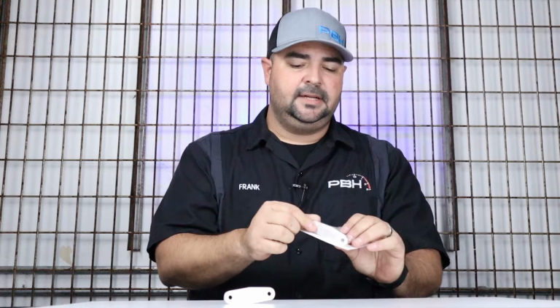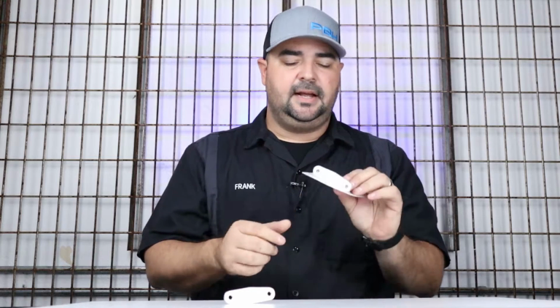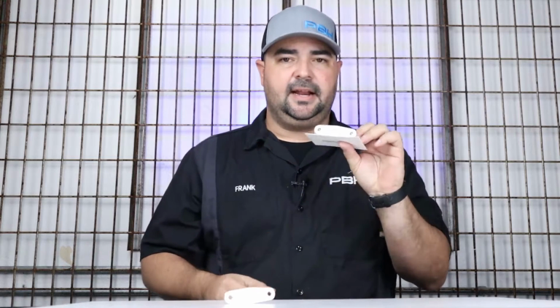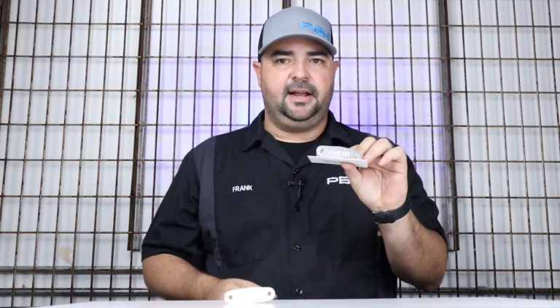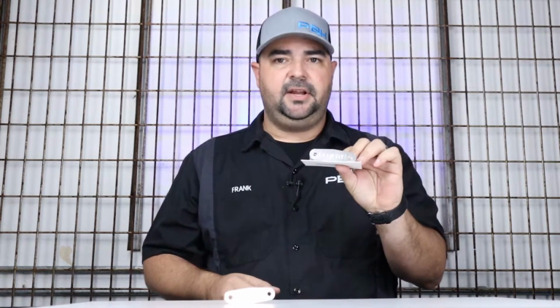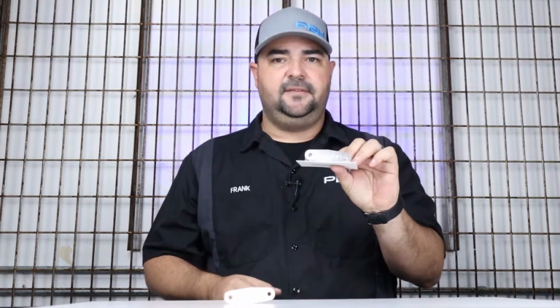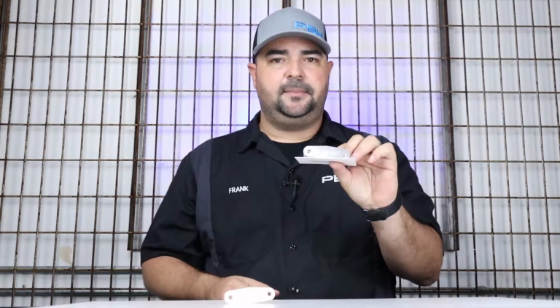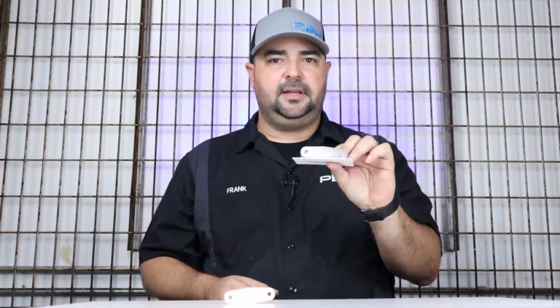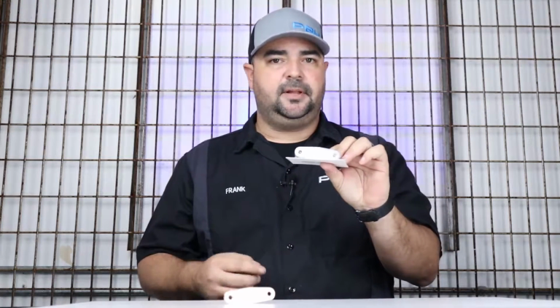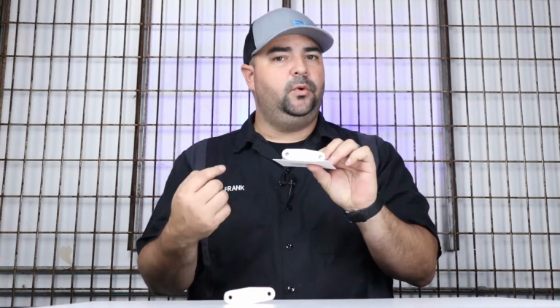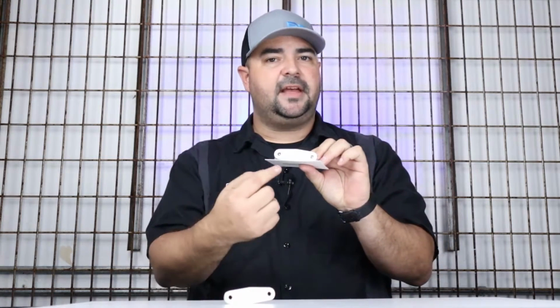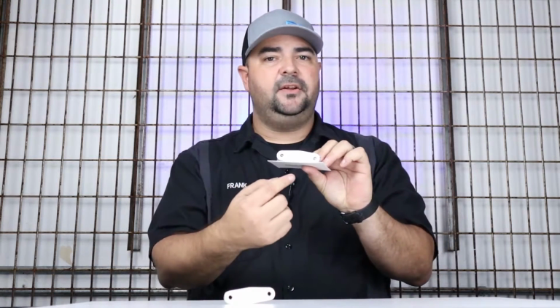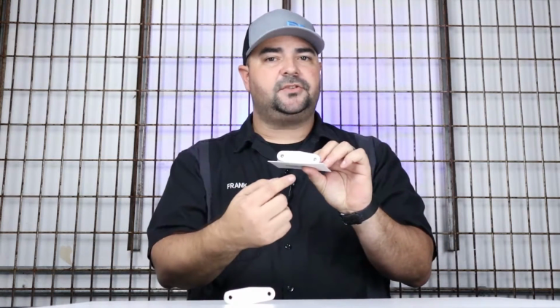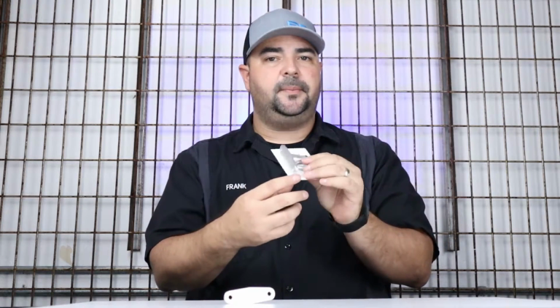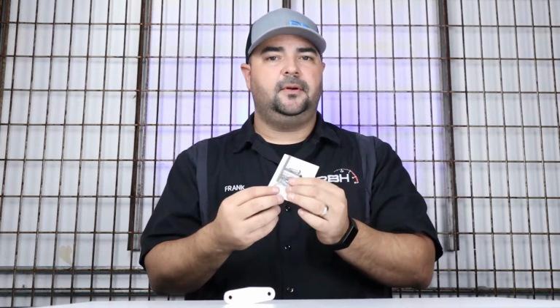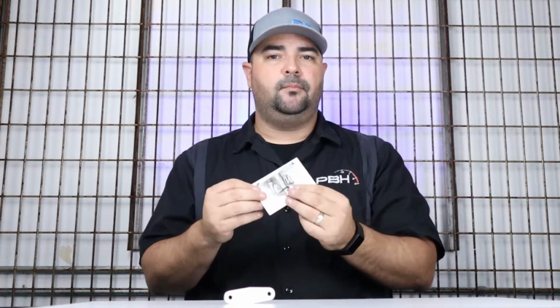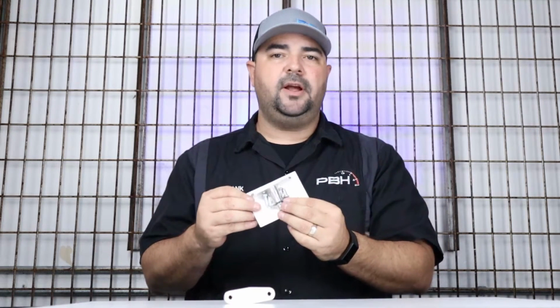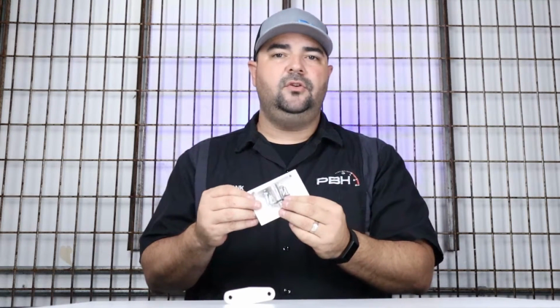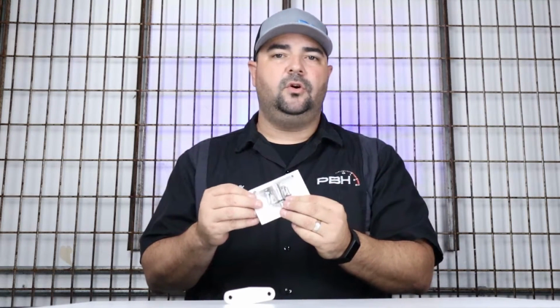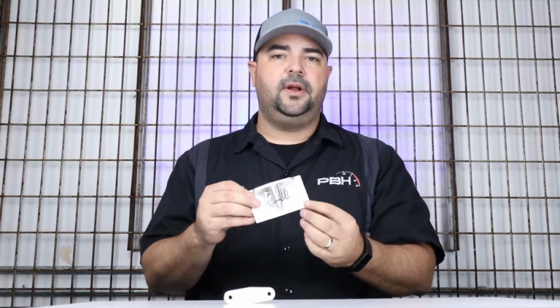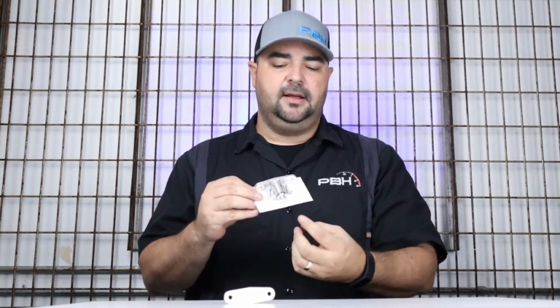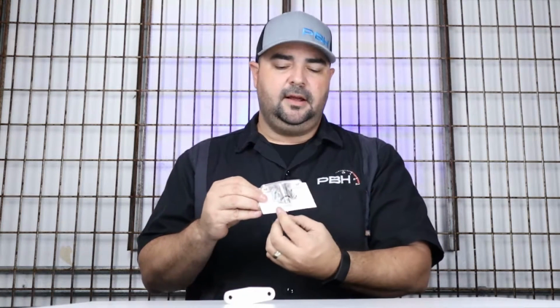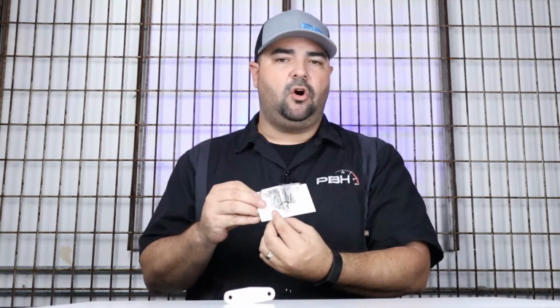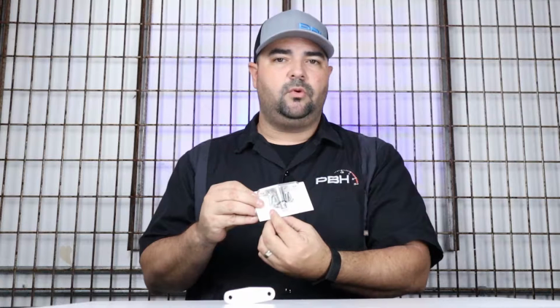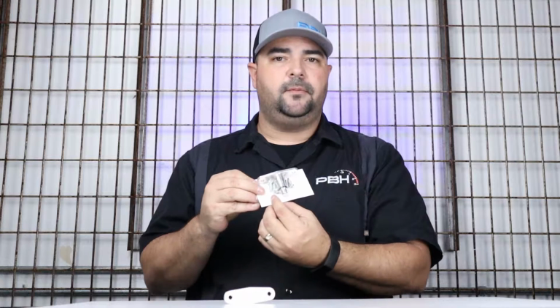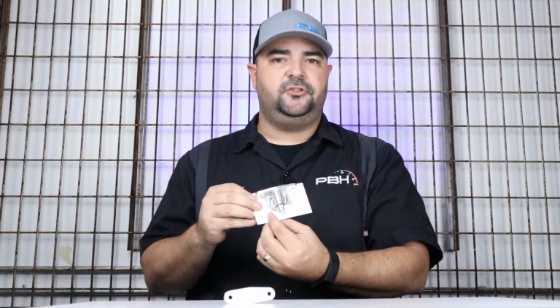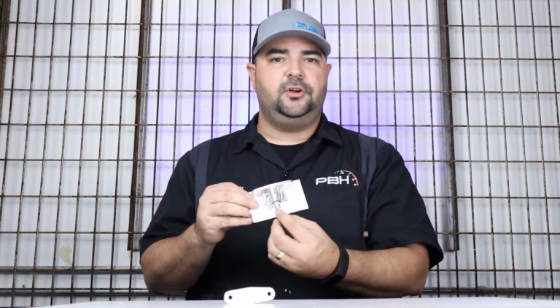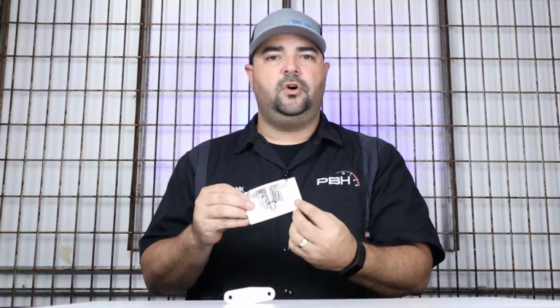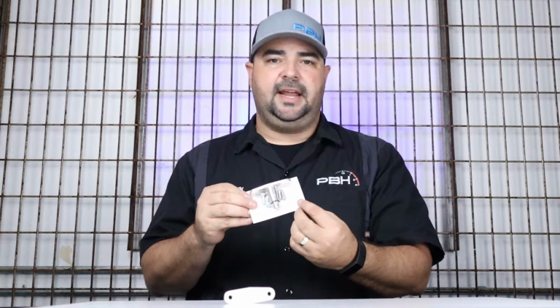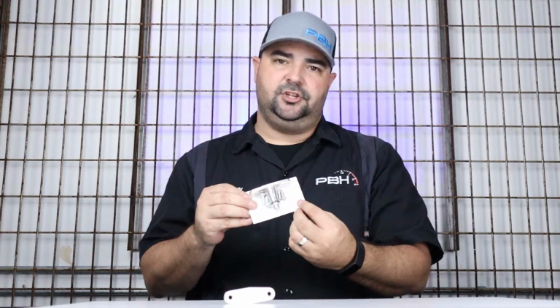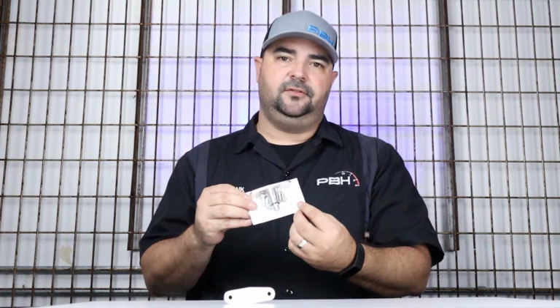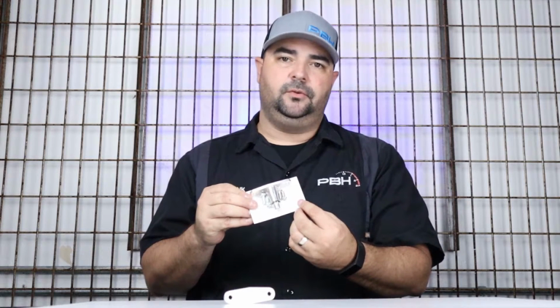The kit includes a Coyote EVAP delete plate with Coyote script, a brand new O-ring, and hardware for both Gen 1 and Gen 2.